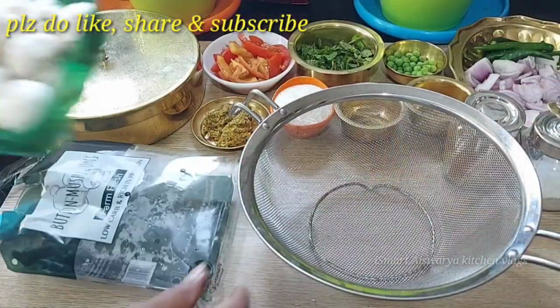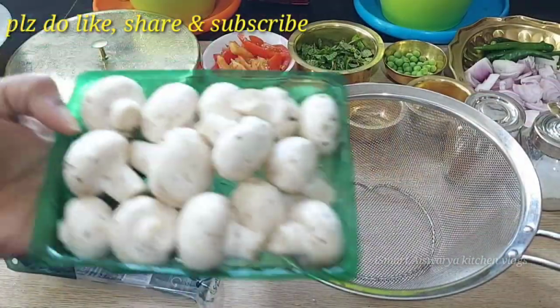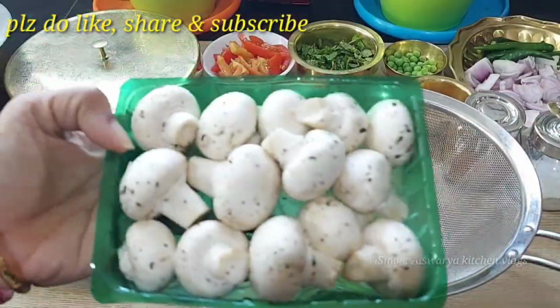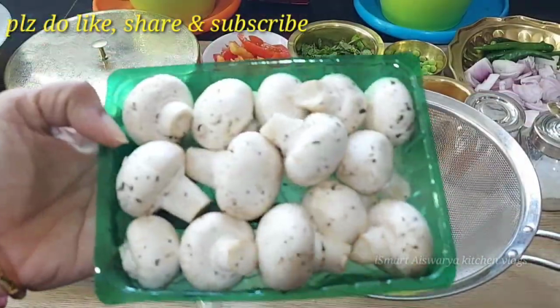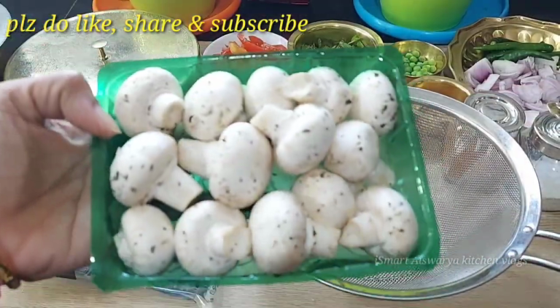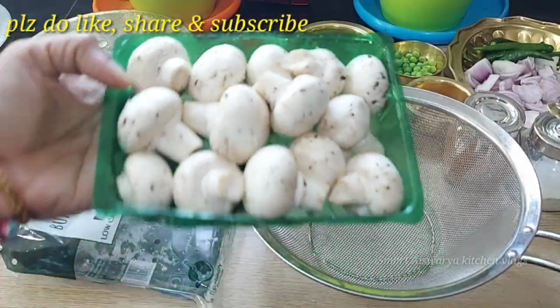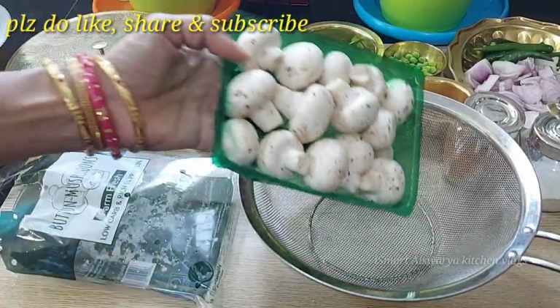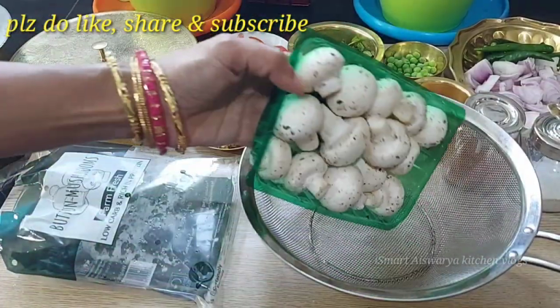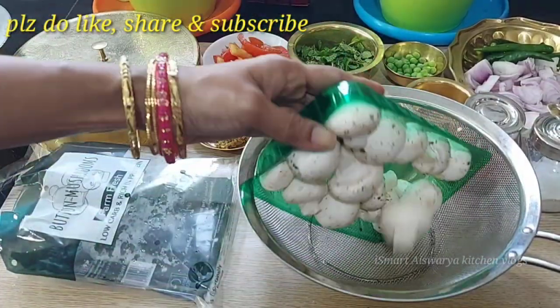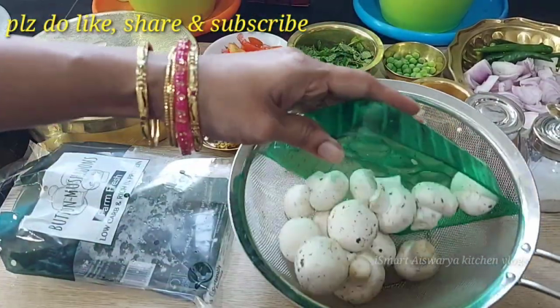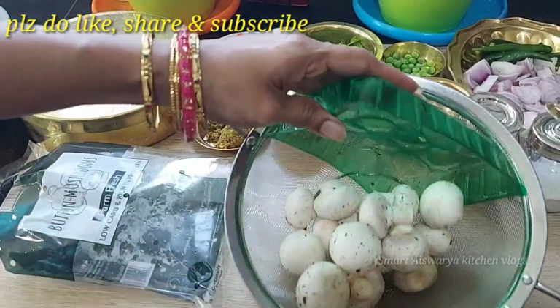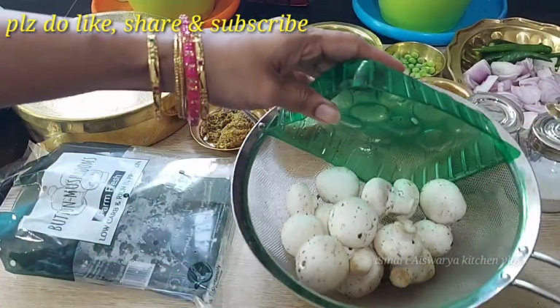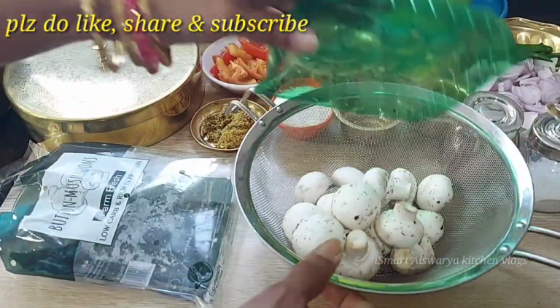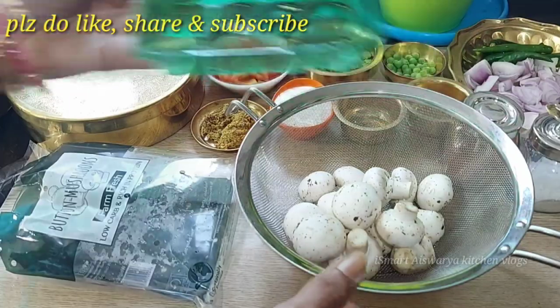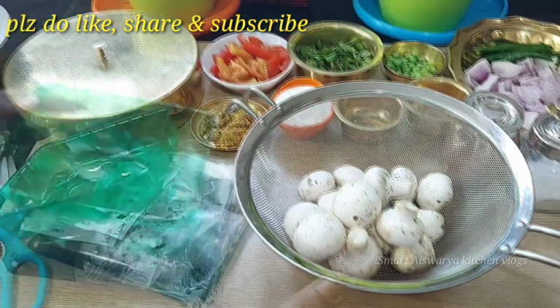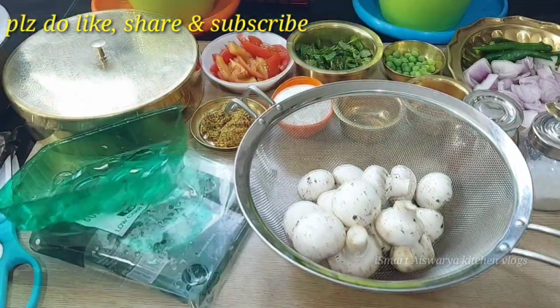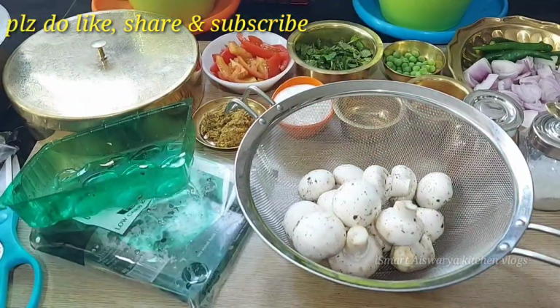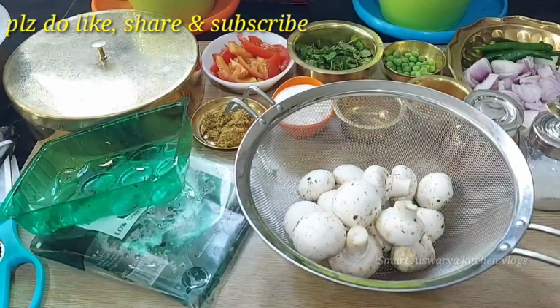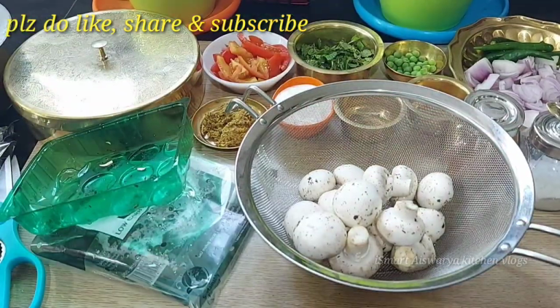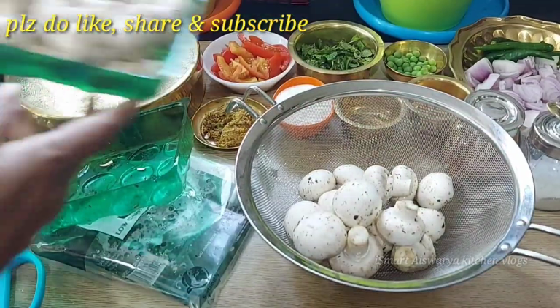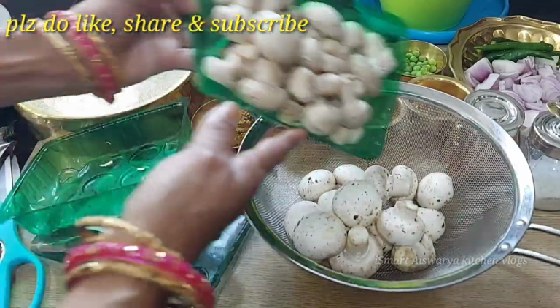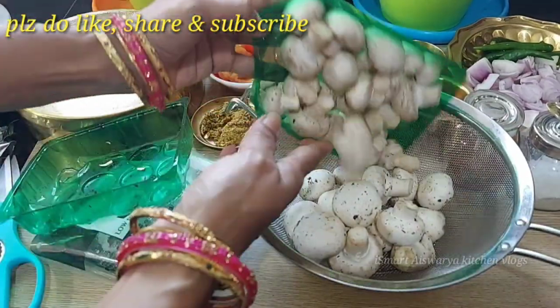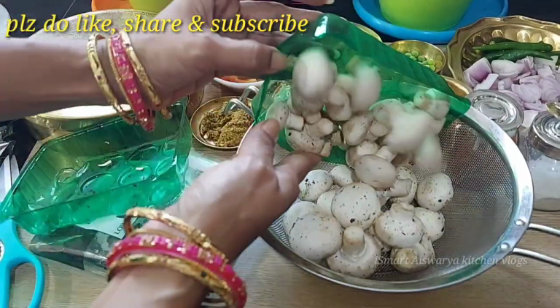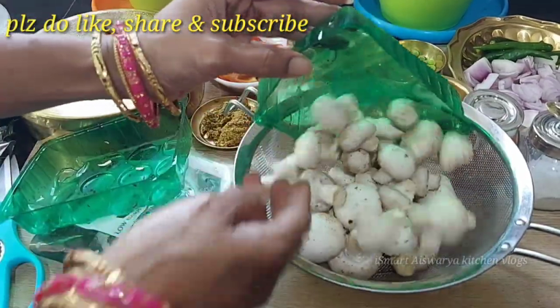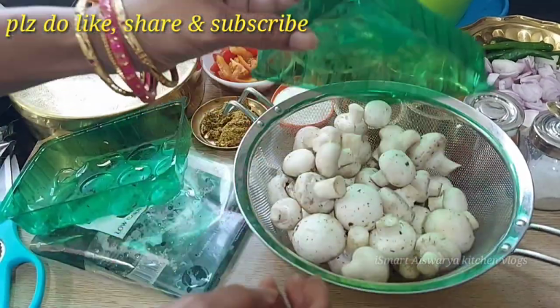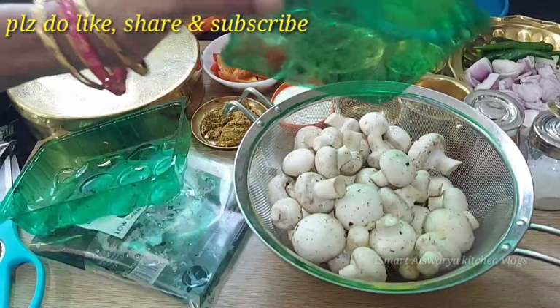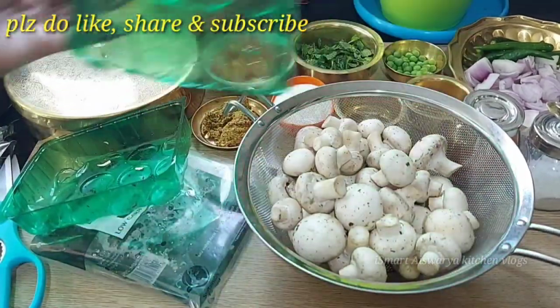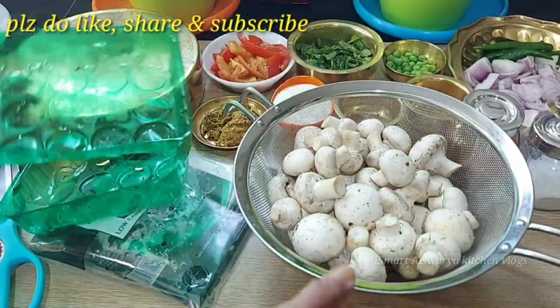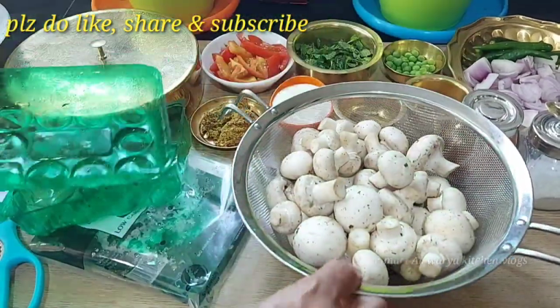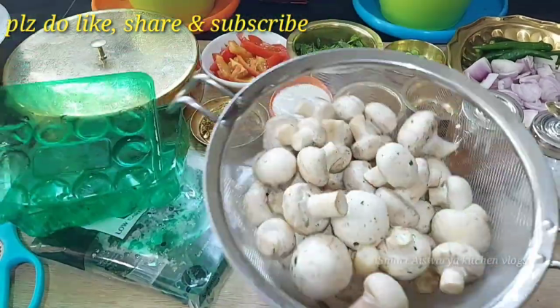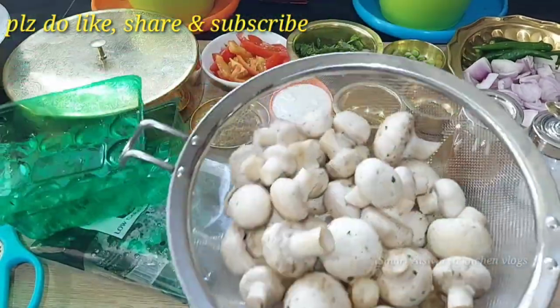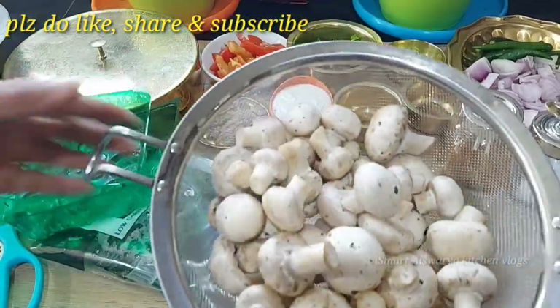We have a 200g packet and 1.5kg of rice. We also have two packets of 400g of mushrooms to use in this recipe.